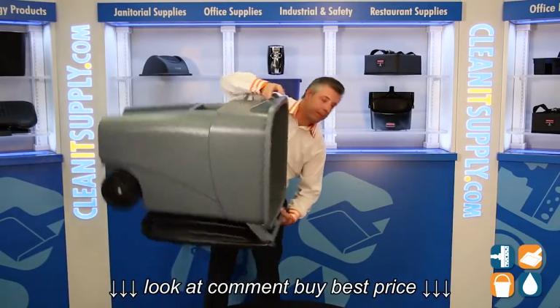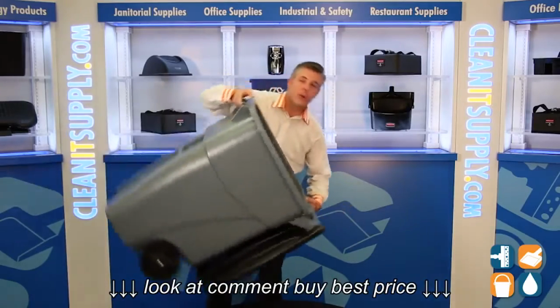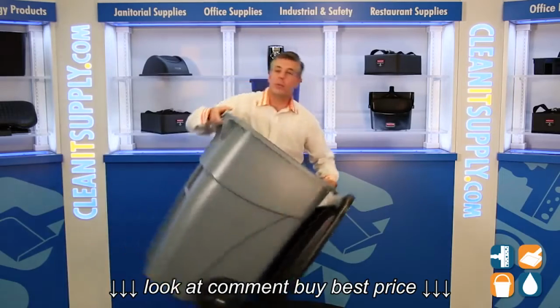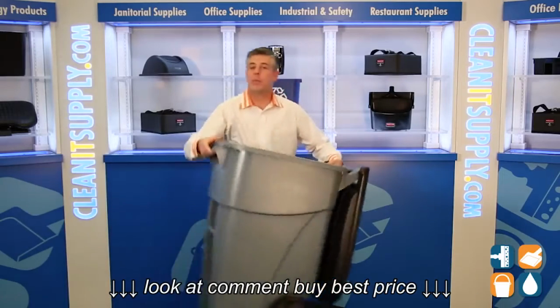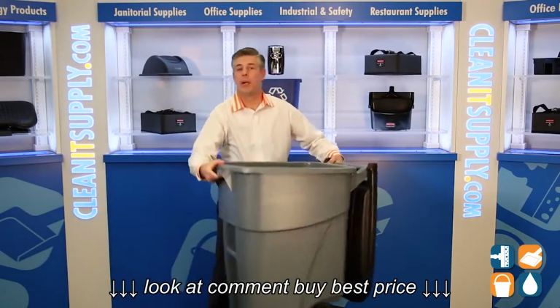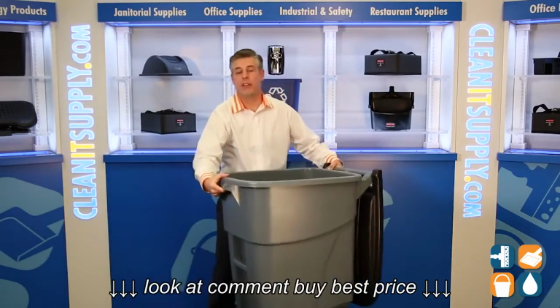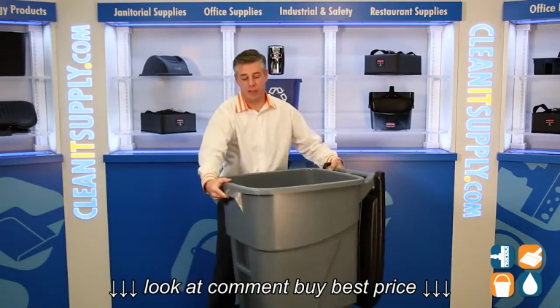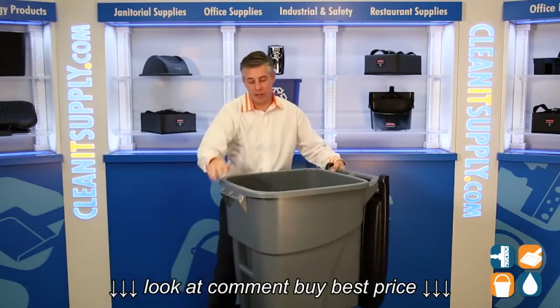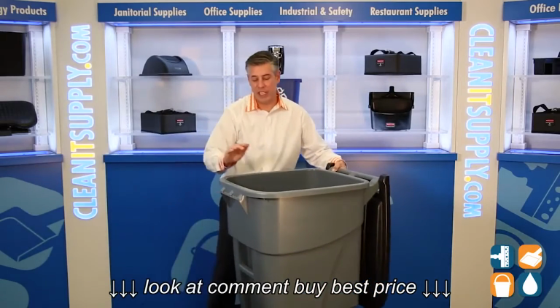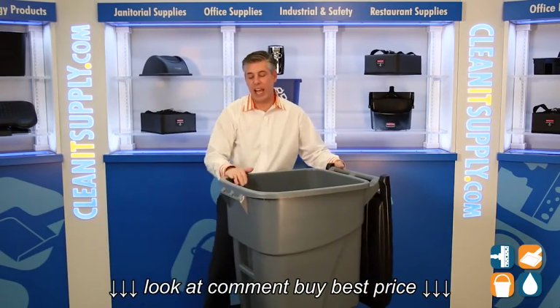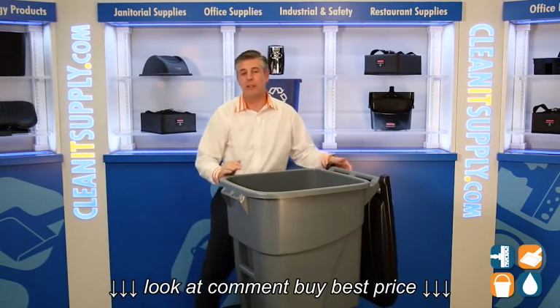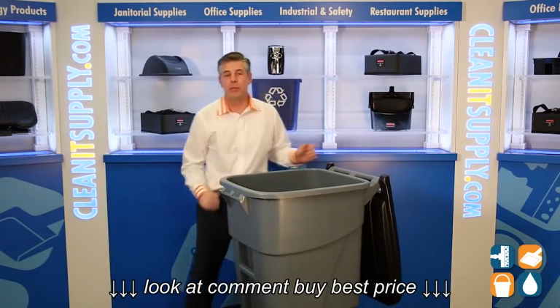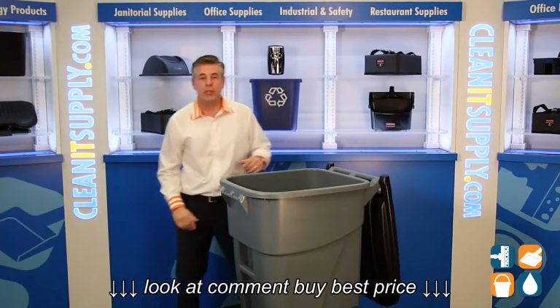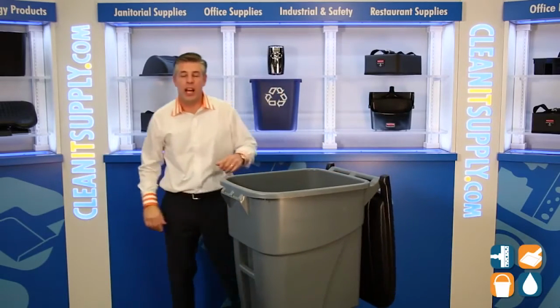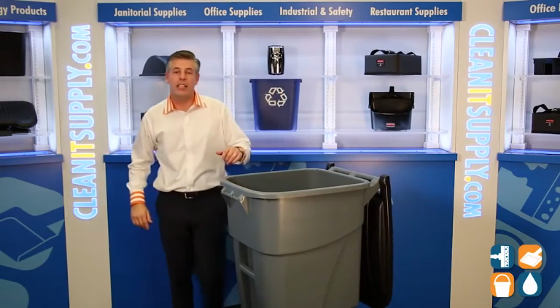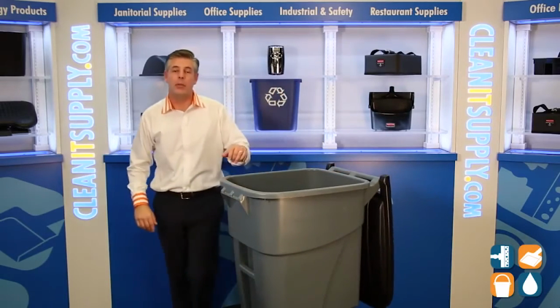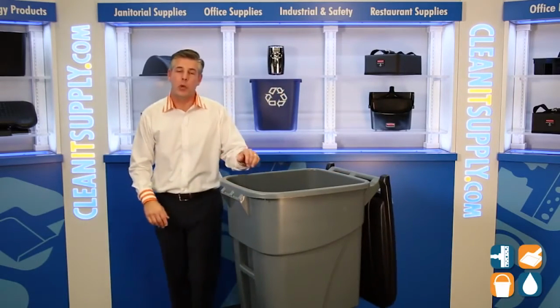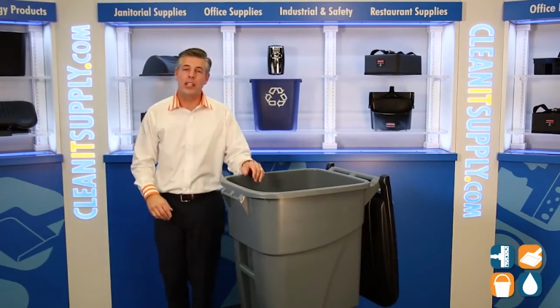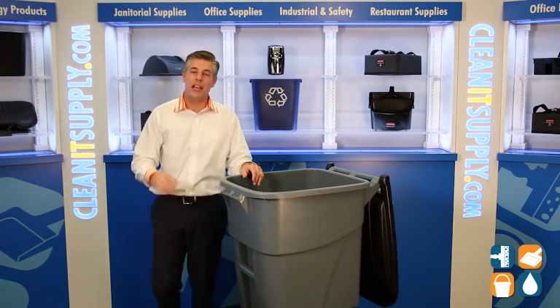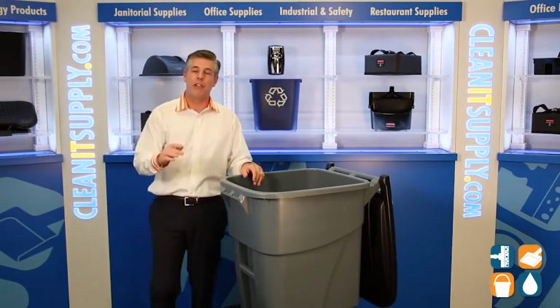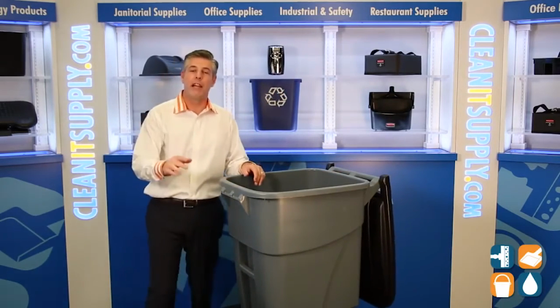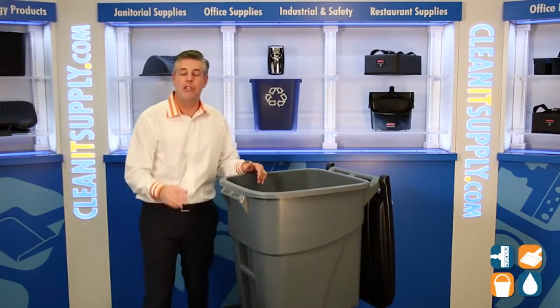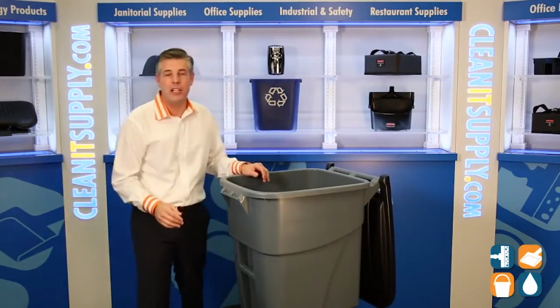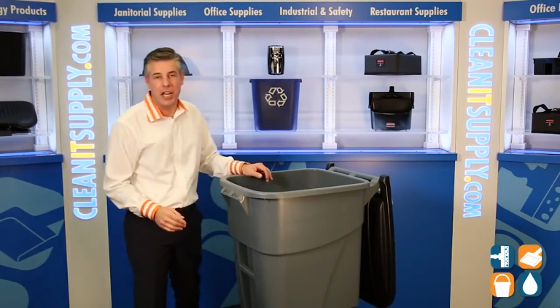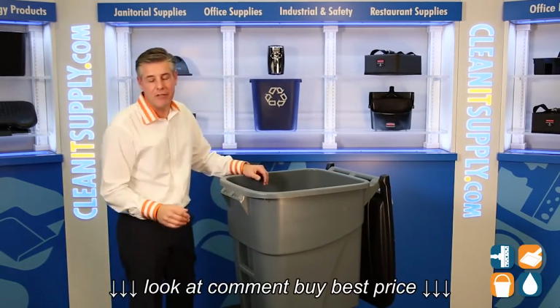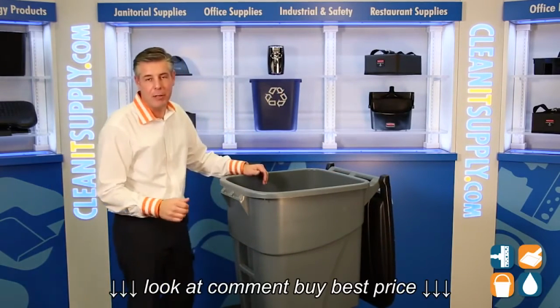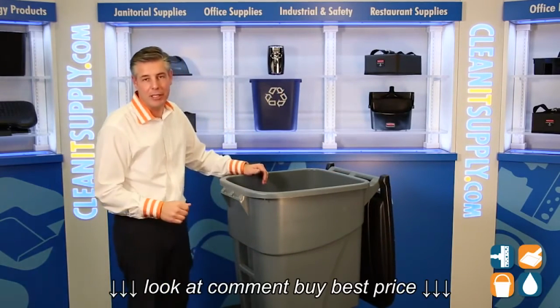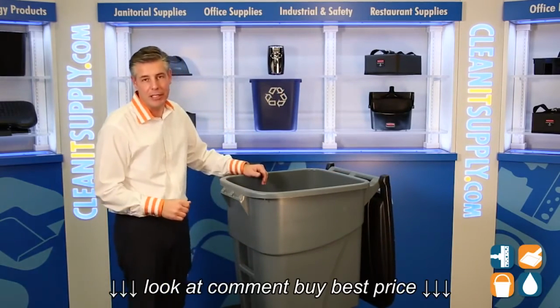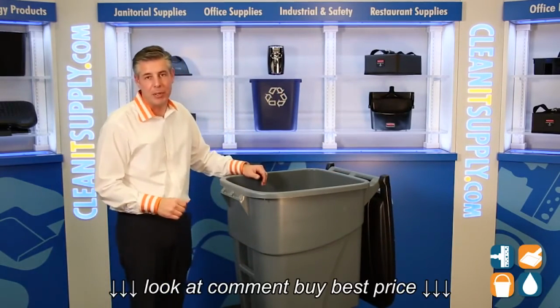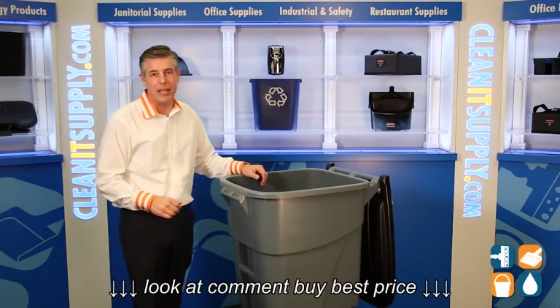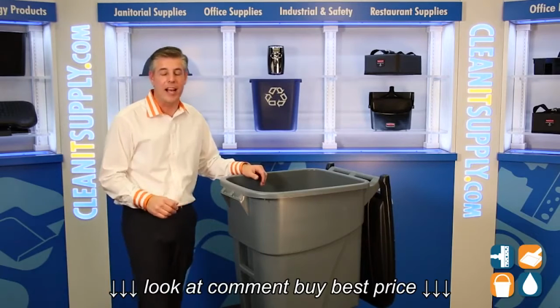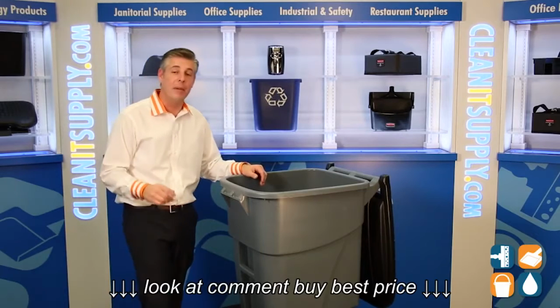Boom. Perfect. 50-Gallon Rubbermaid 9W27 Gray Trash Can available at CleanItSupply.com.